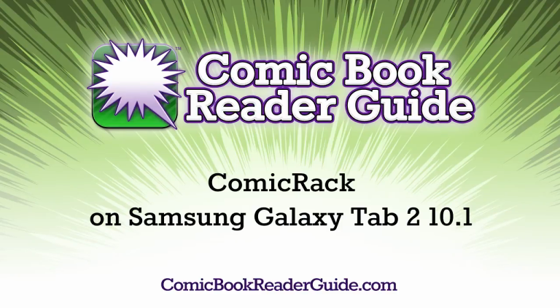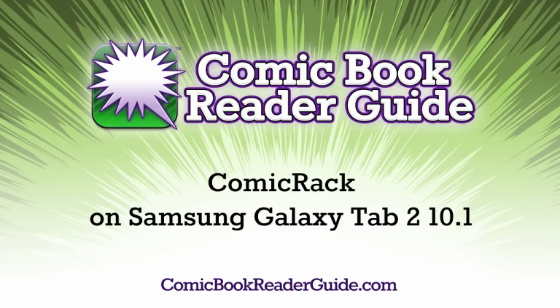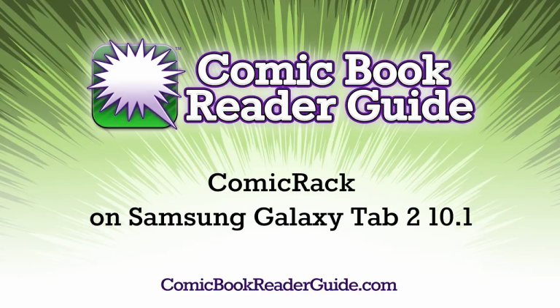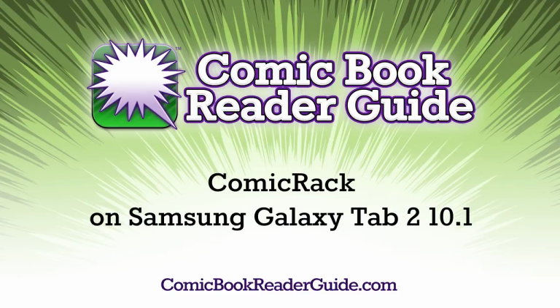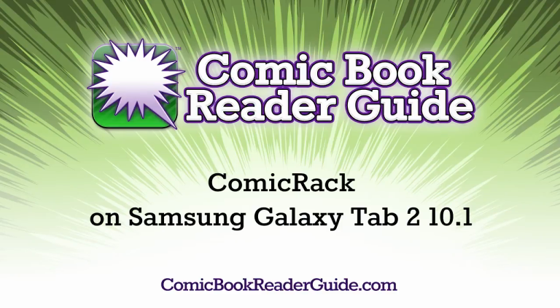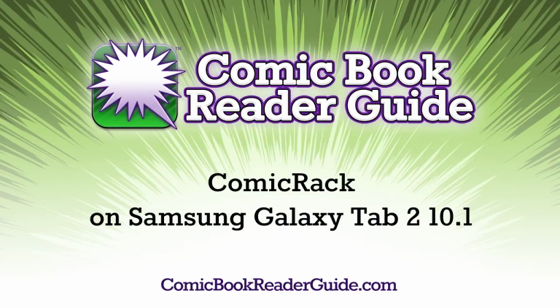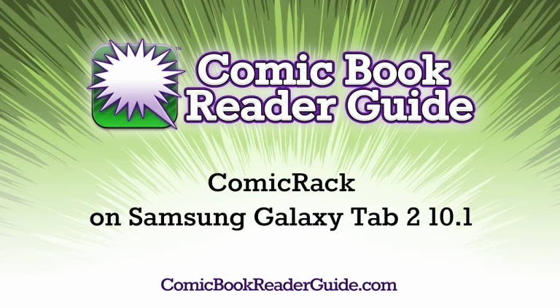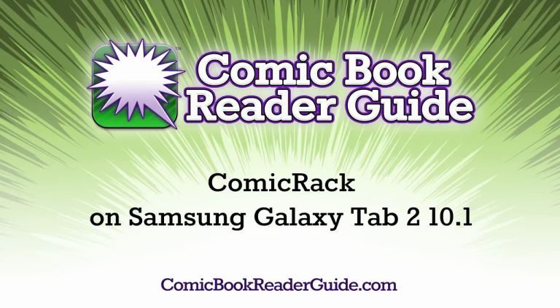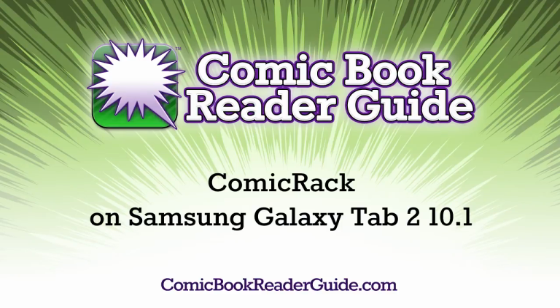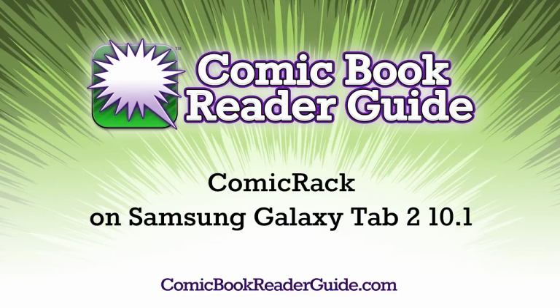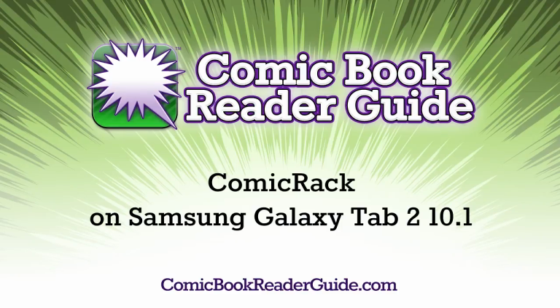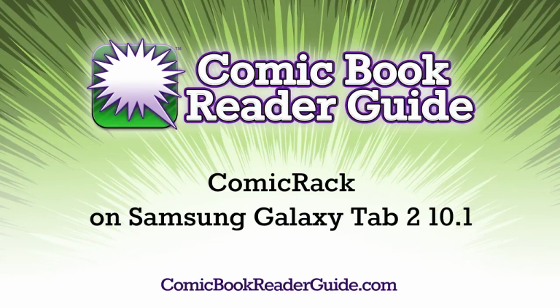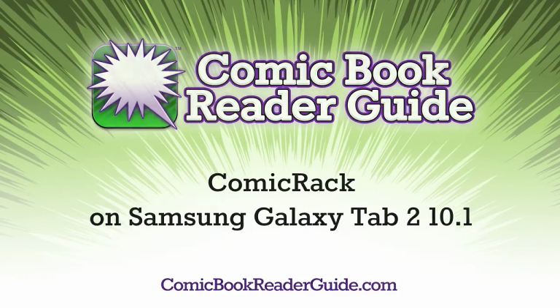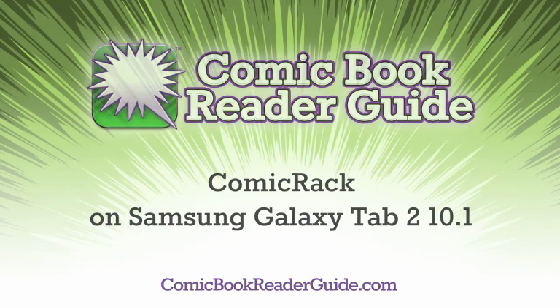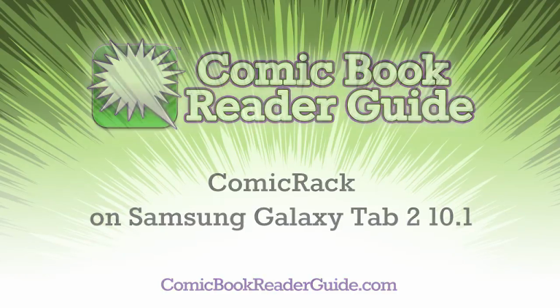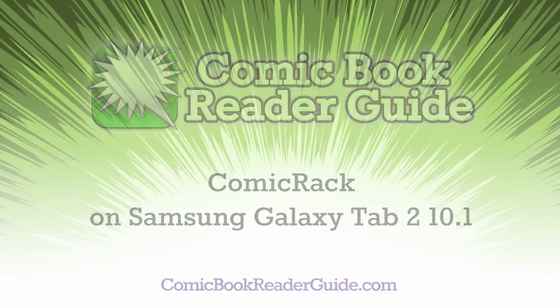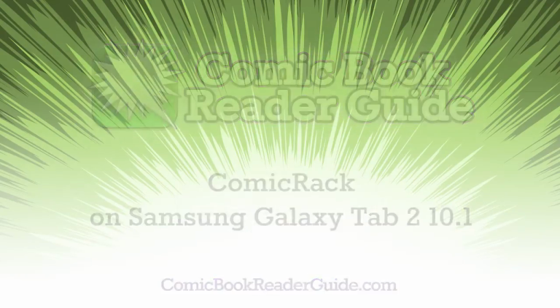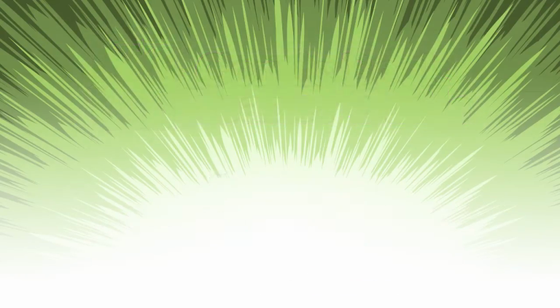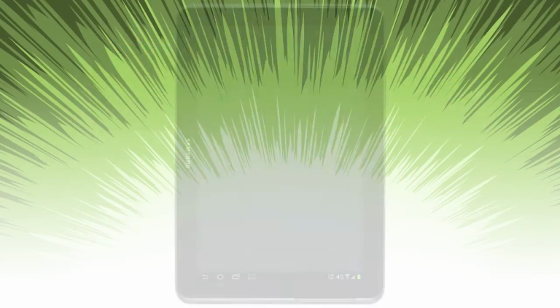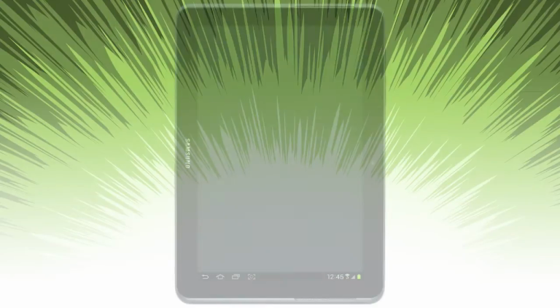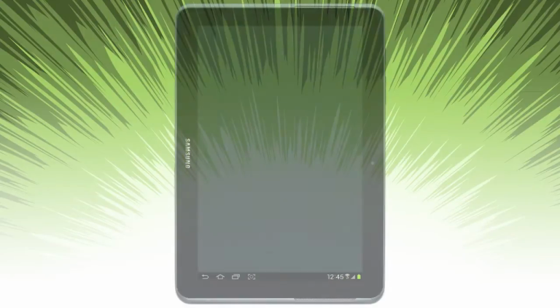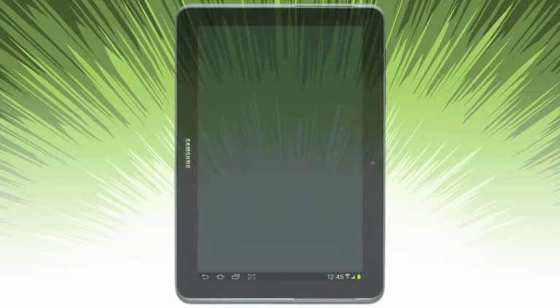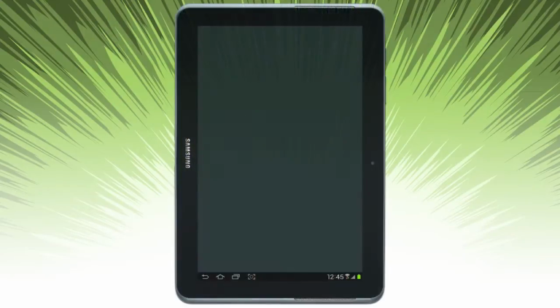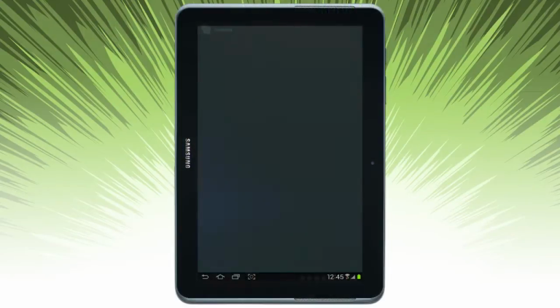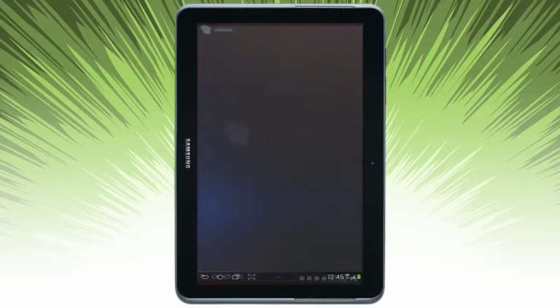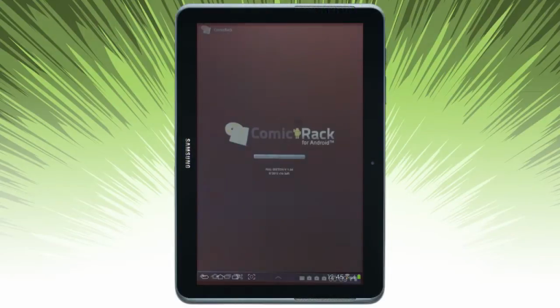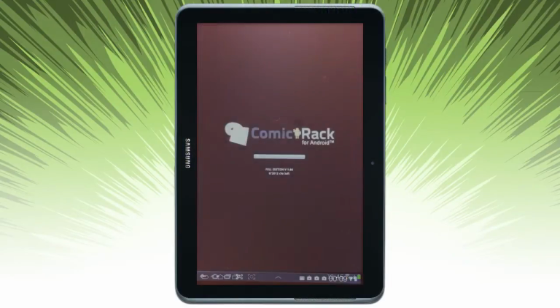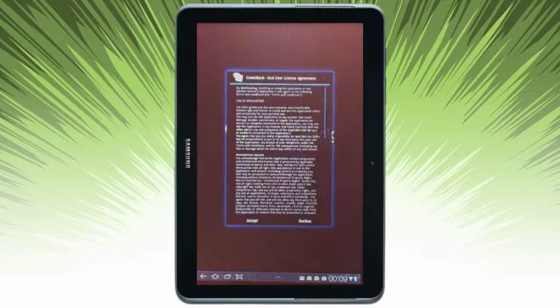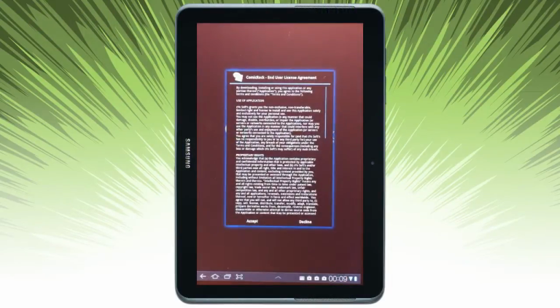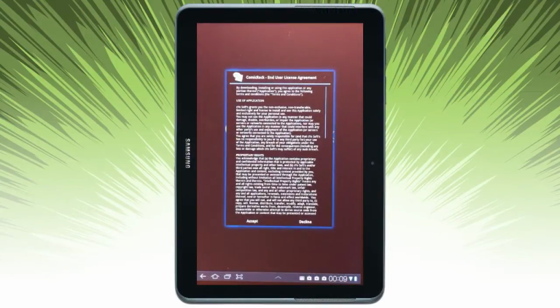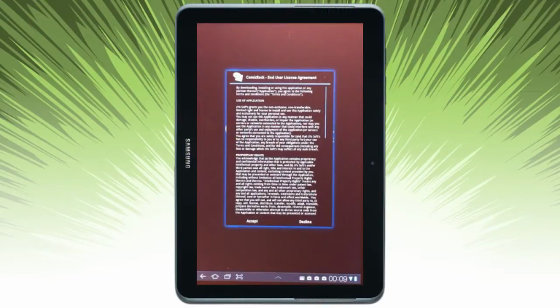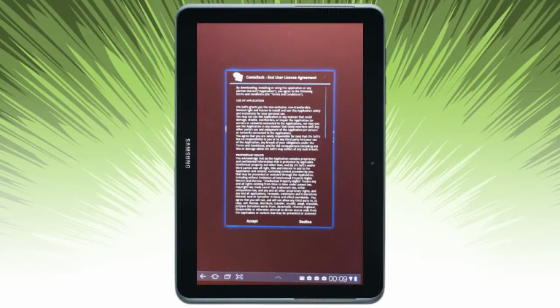Welcome to Comic Book Reader Guide. Let's take a look at Comic Rack on Galaxy Tab 2.